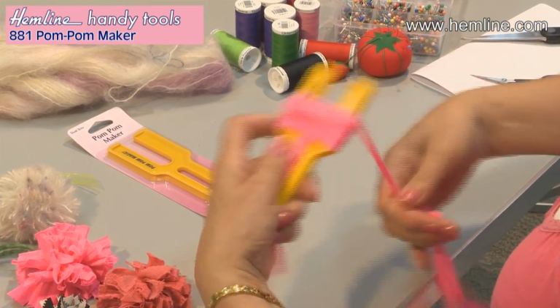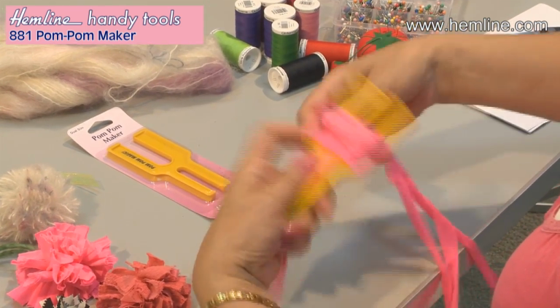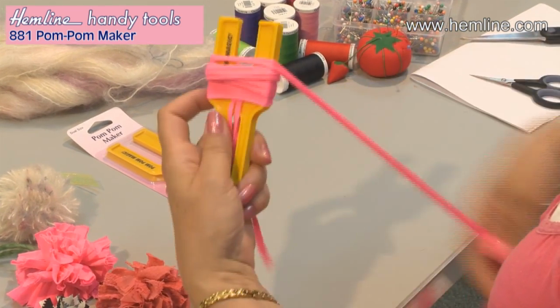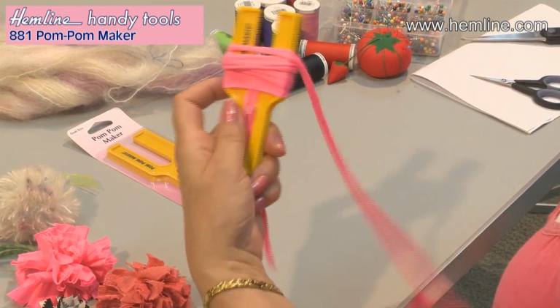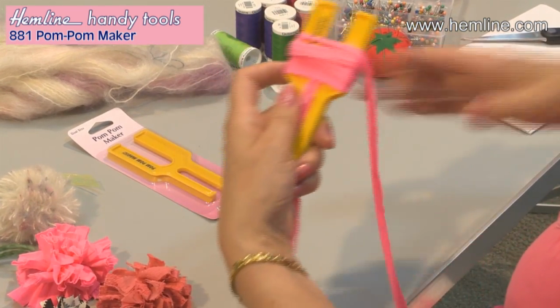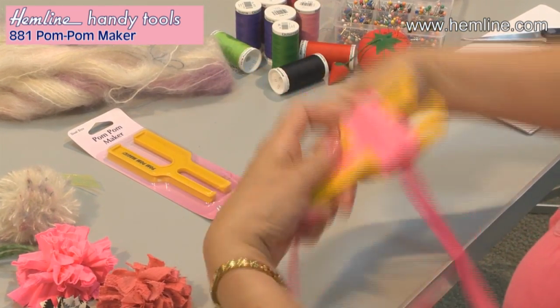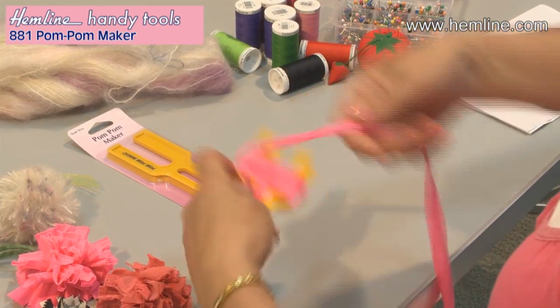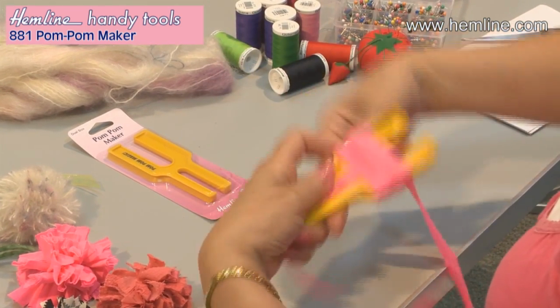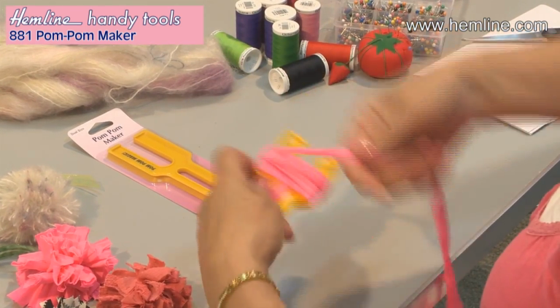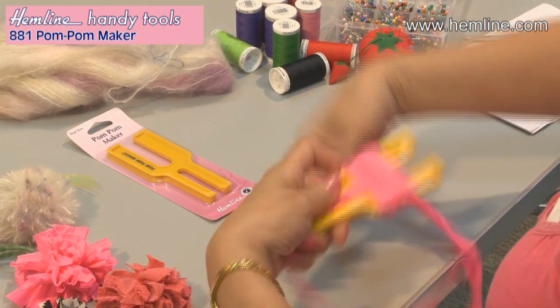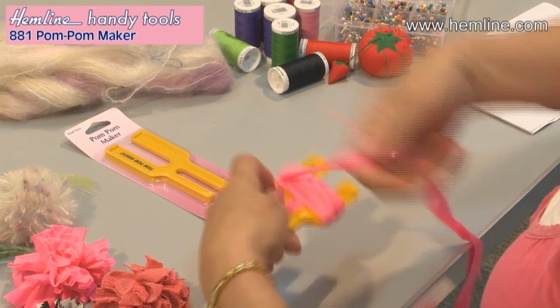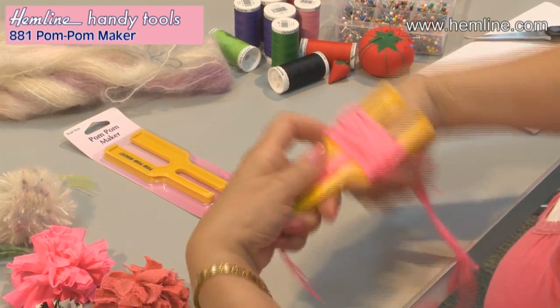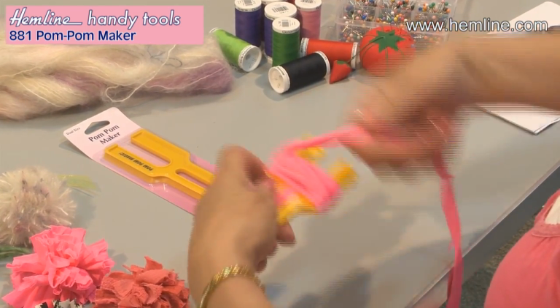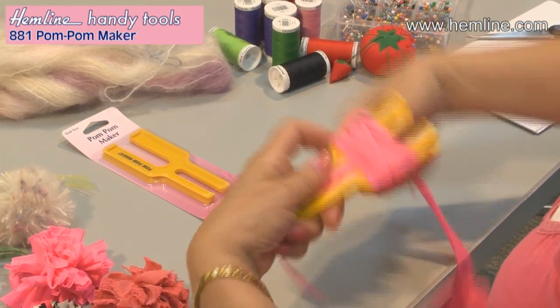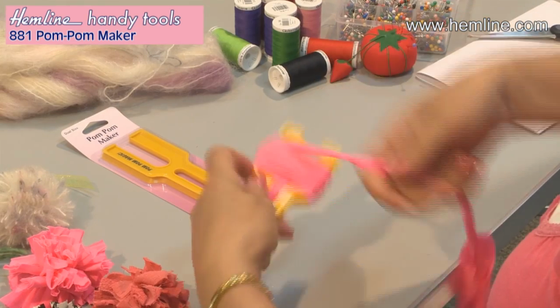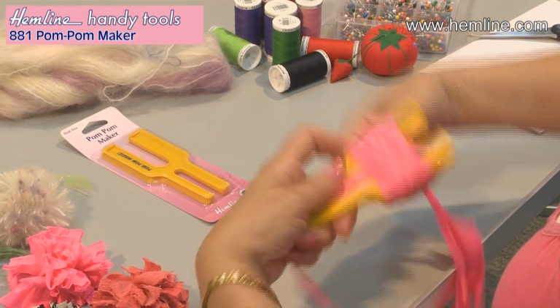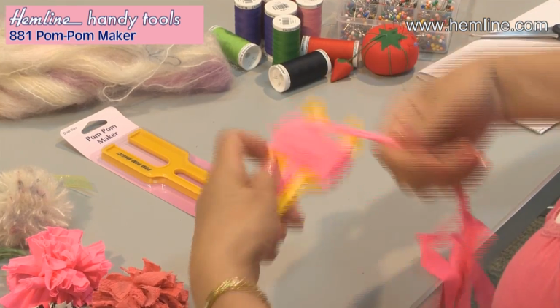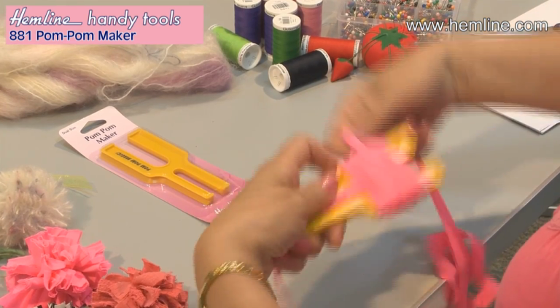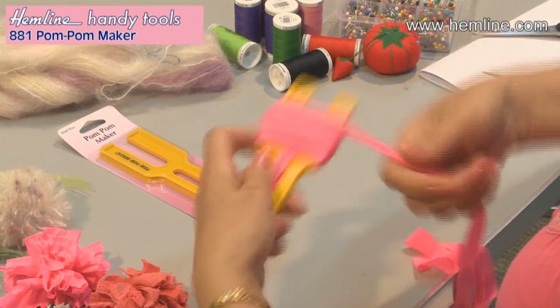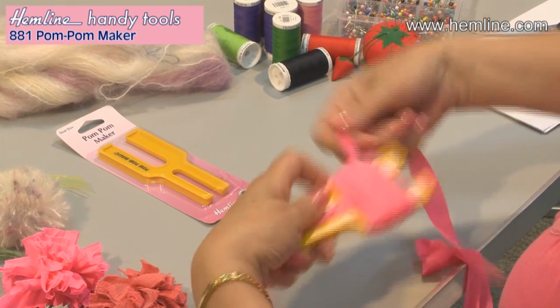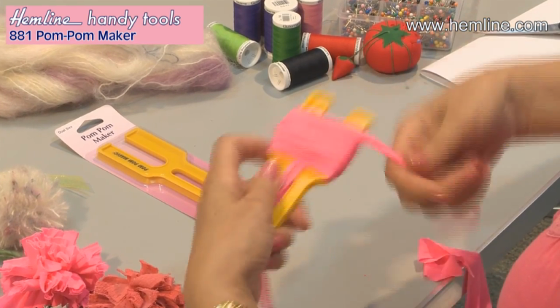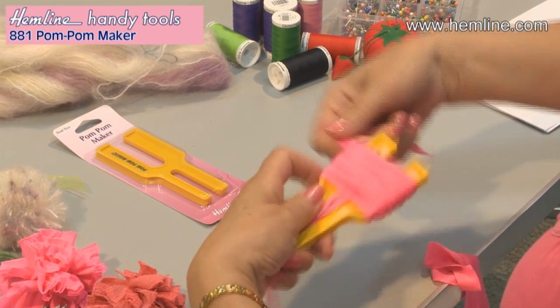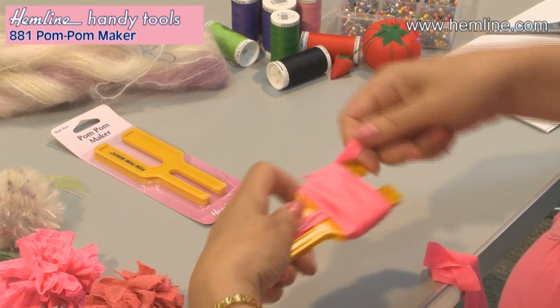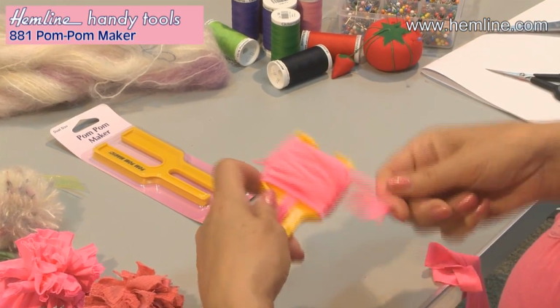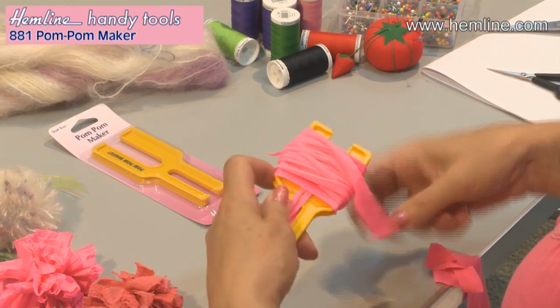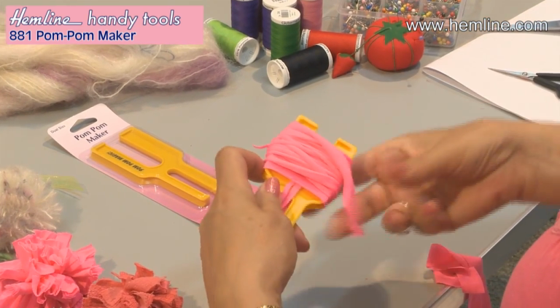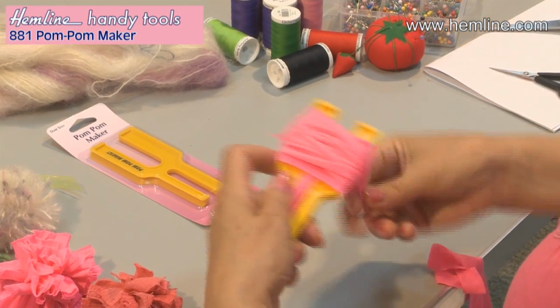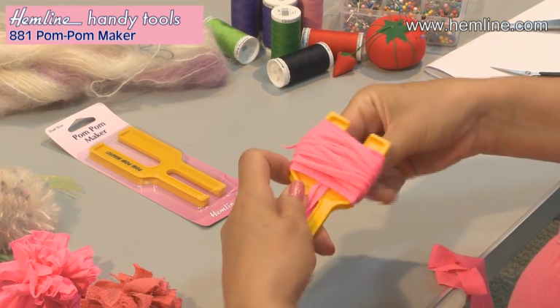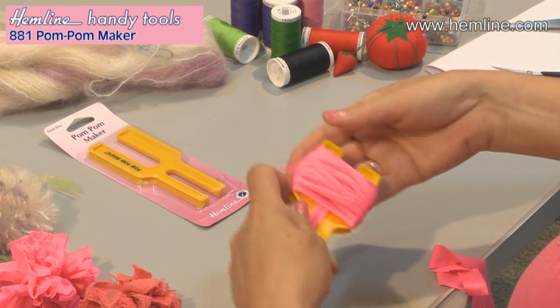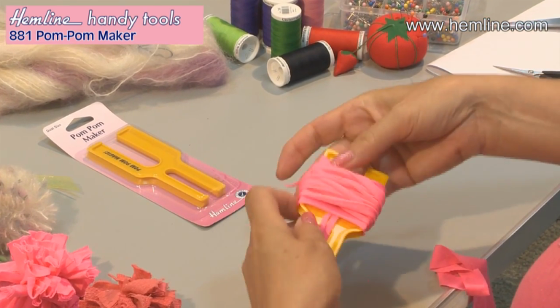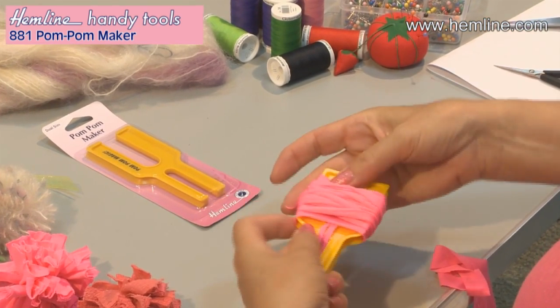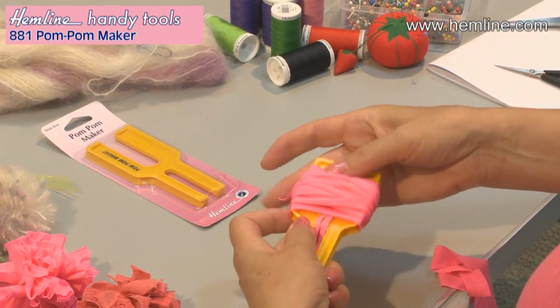I've just cut strips from an old scarf. You can use yarn, you can use strips of fabric.